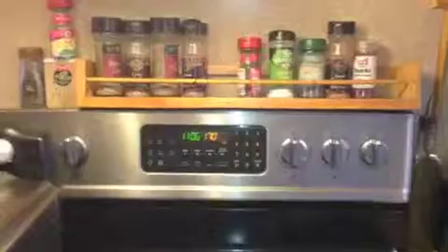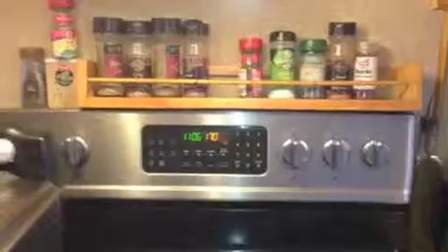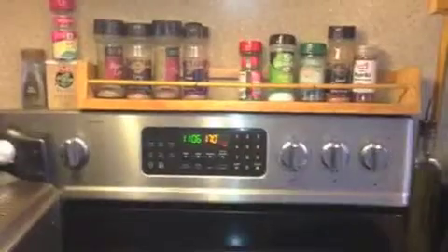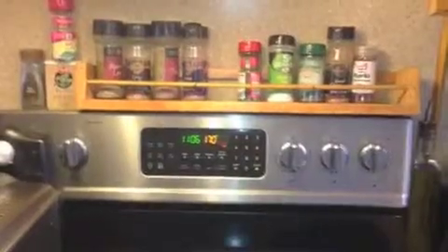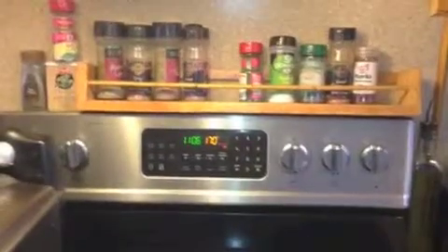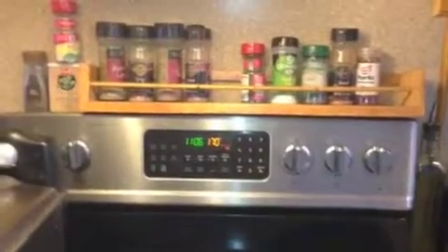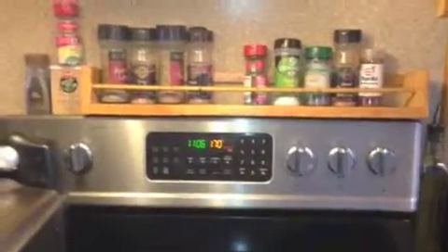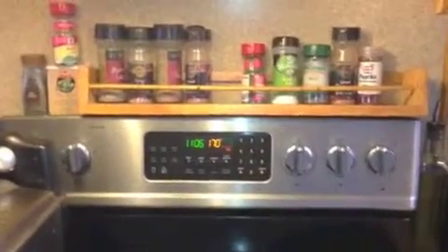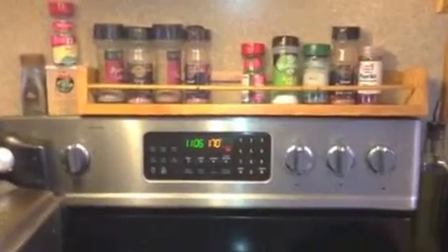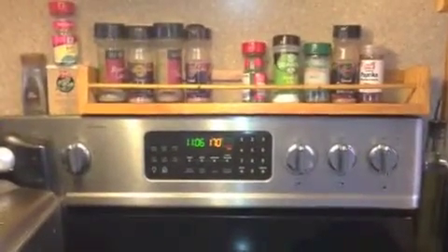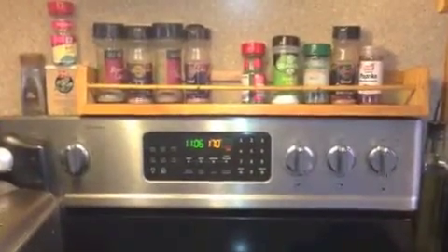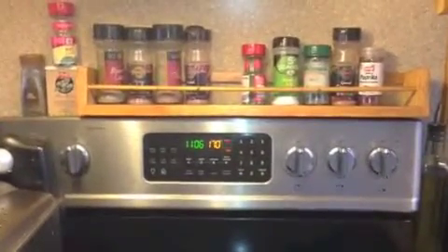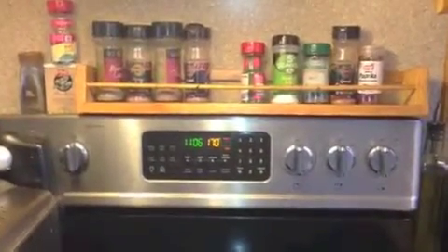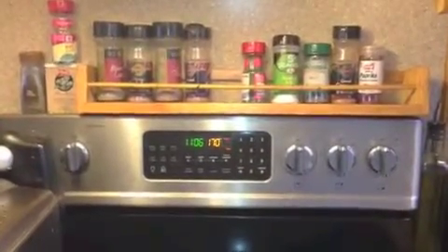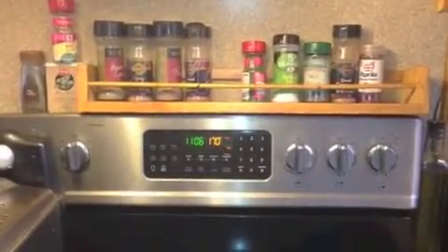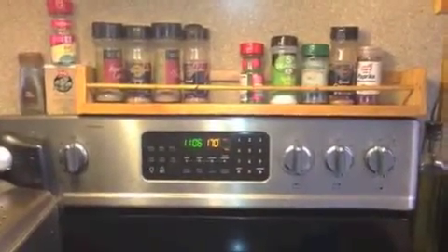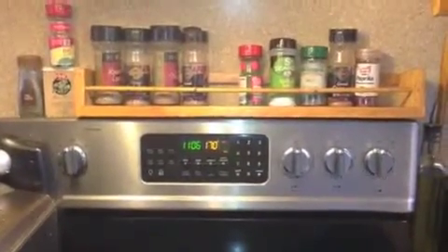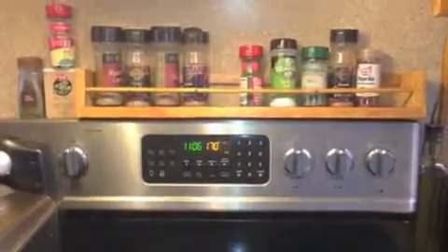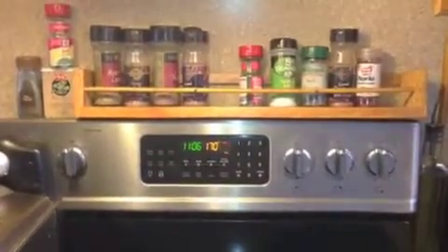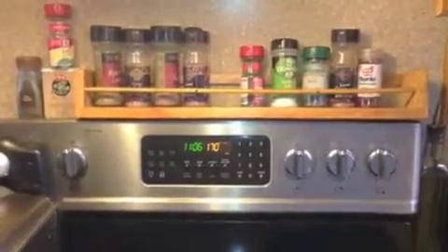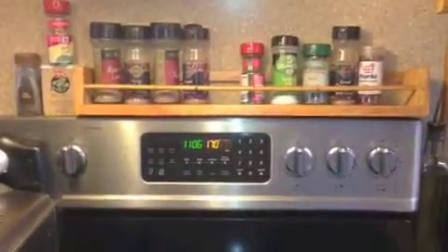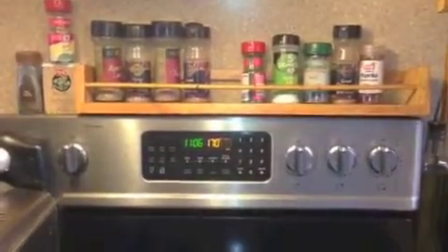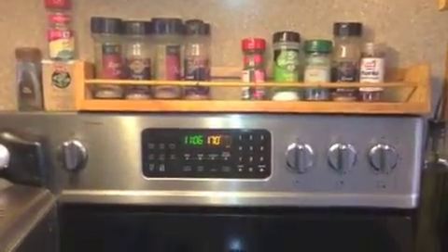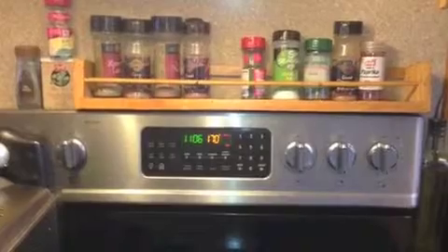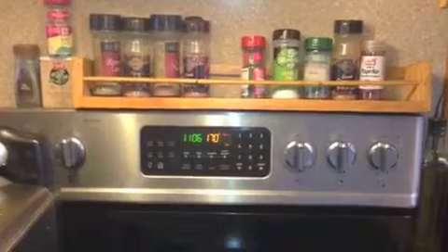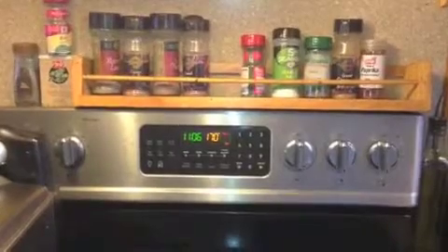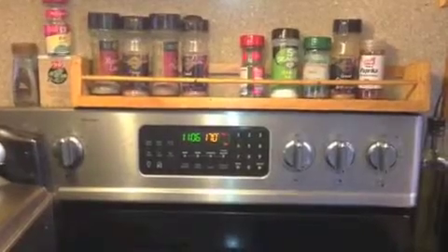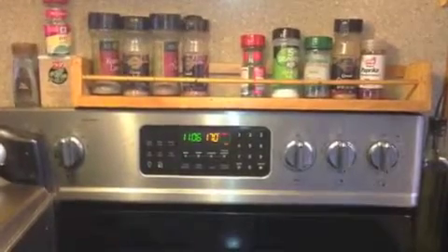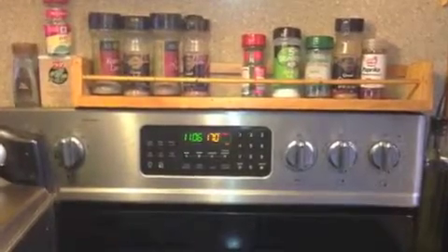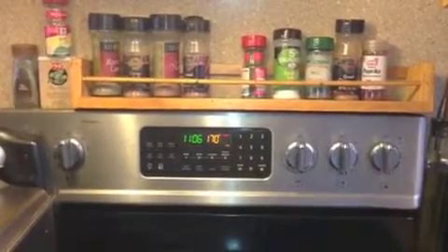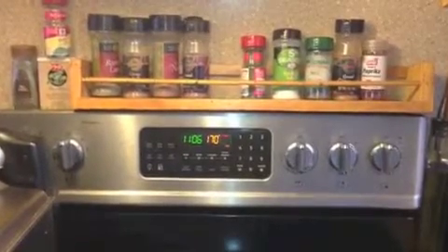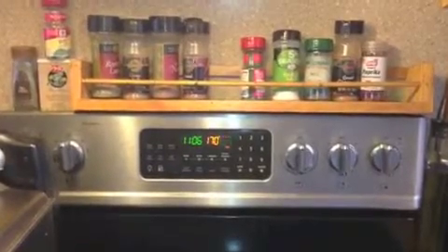YouTubers, my new subscribers, and my old subscribers, thanks for watching. We're making teriyaki beef jerky today.